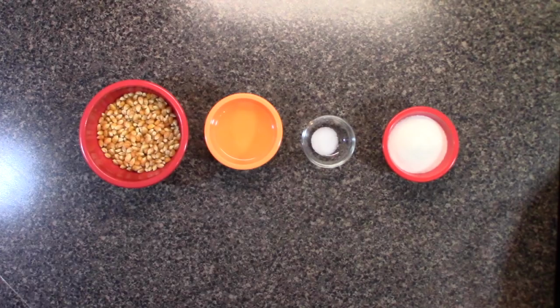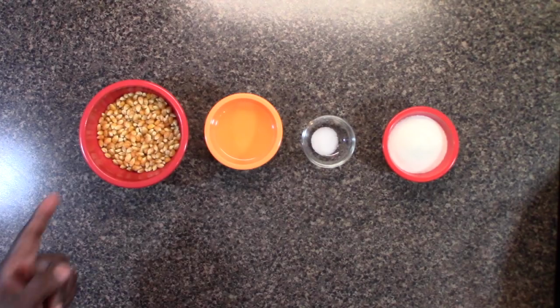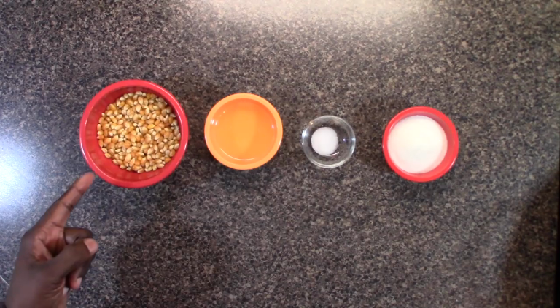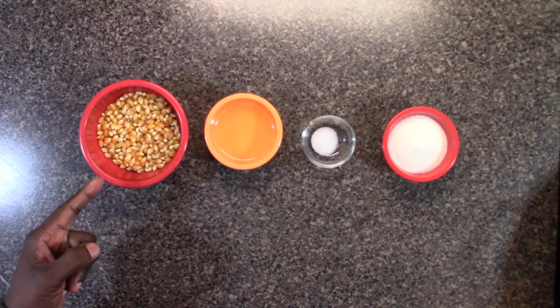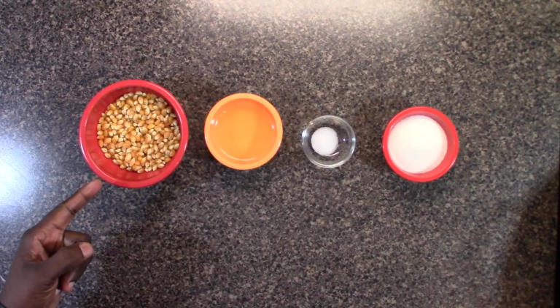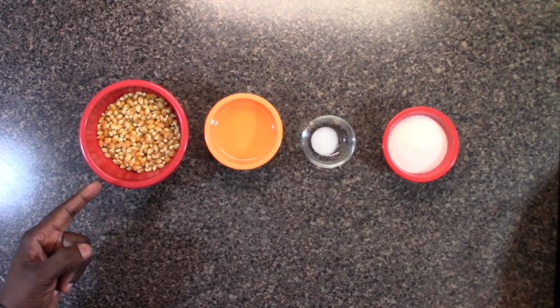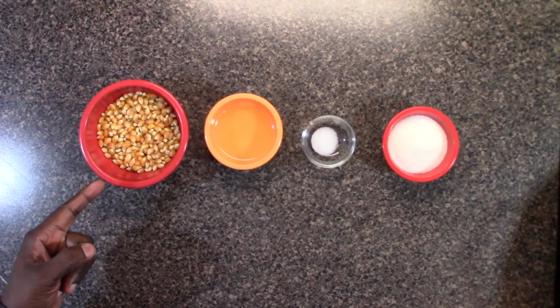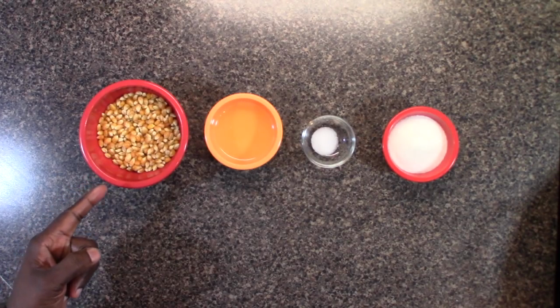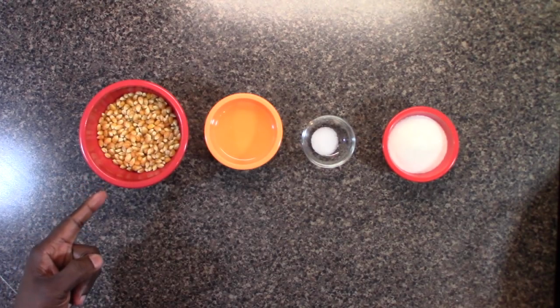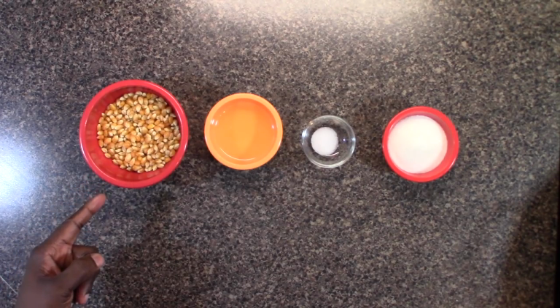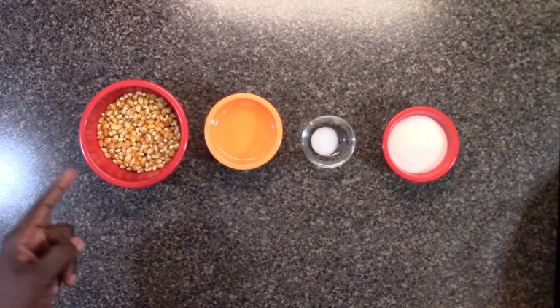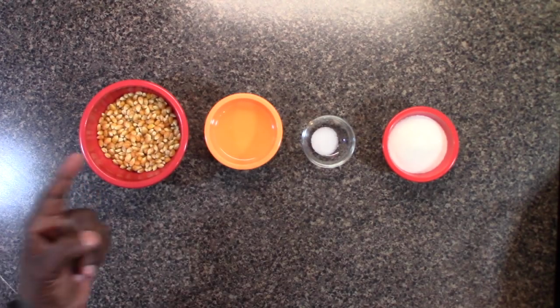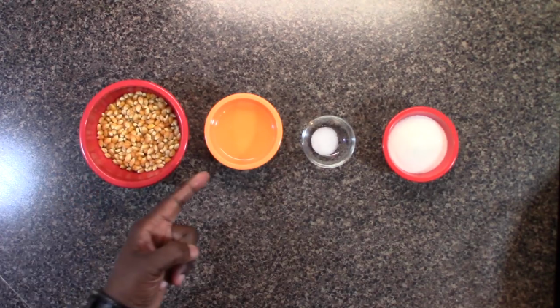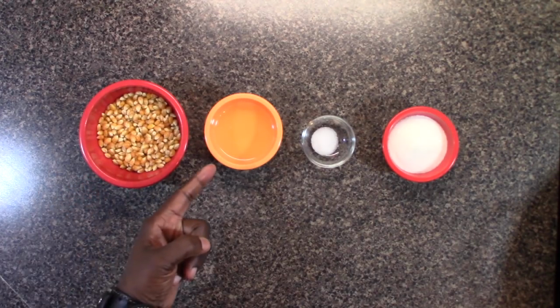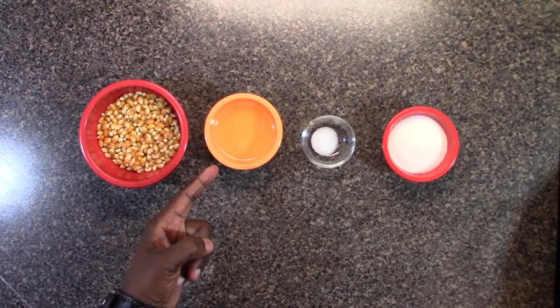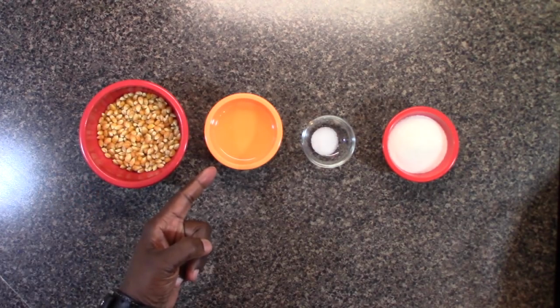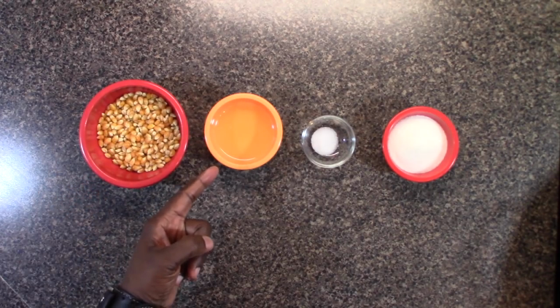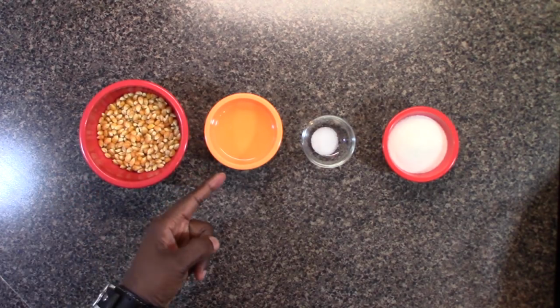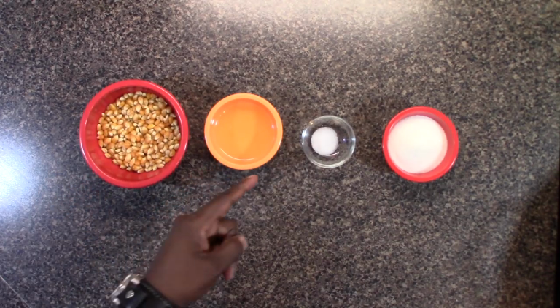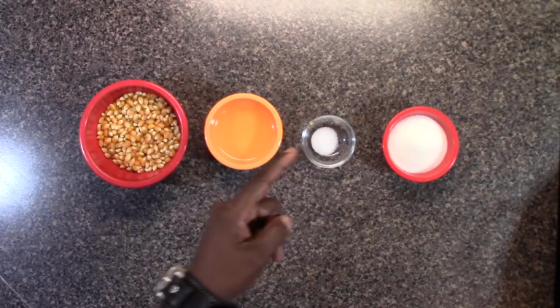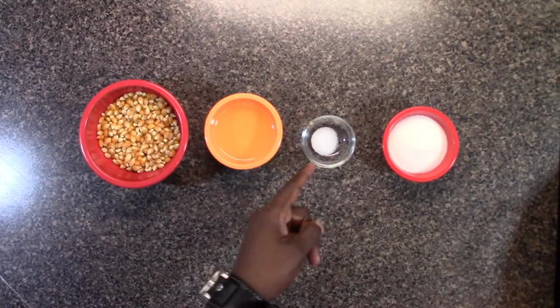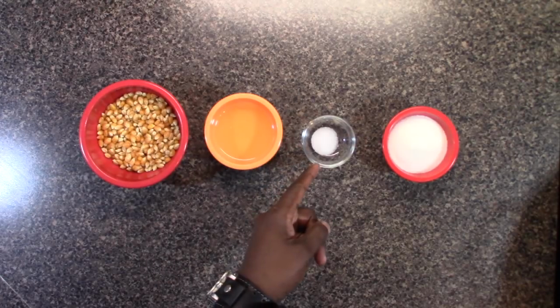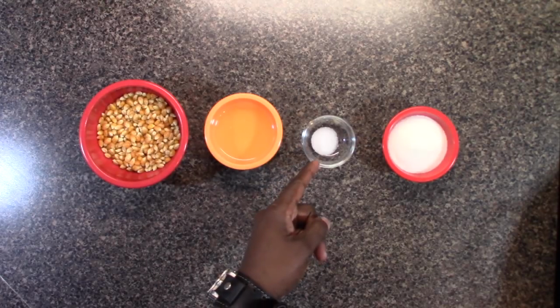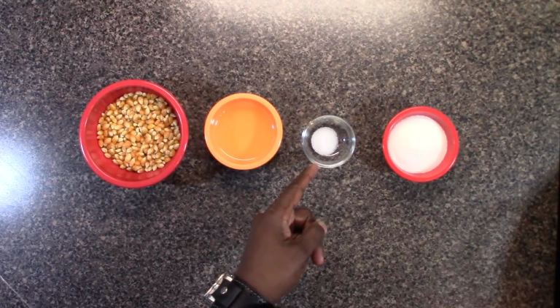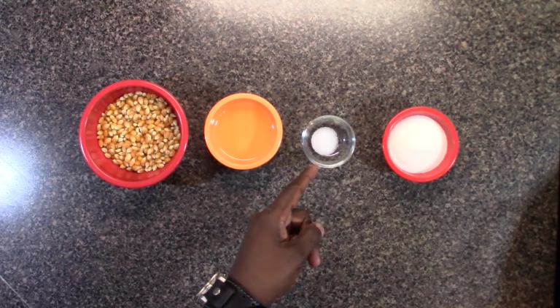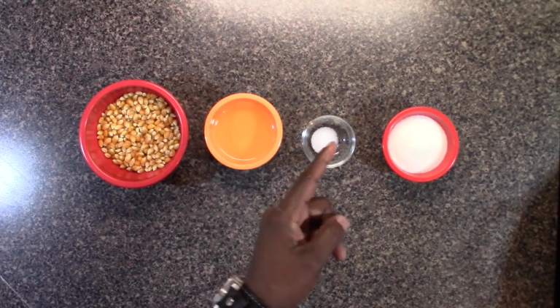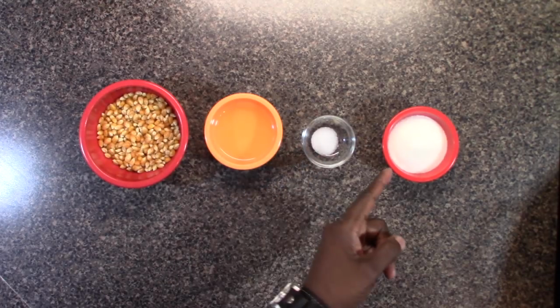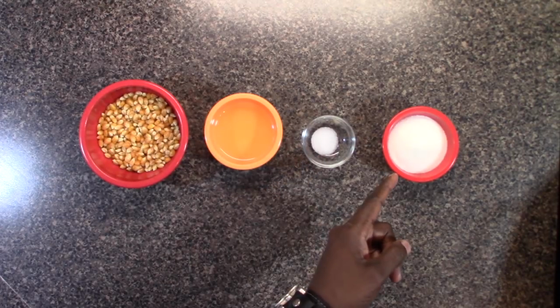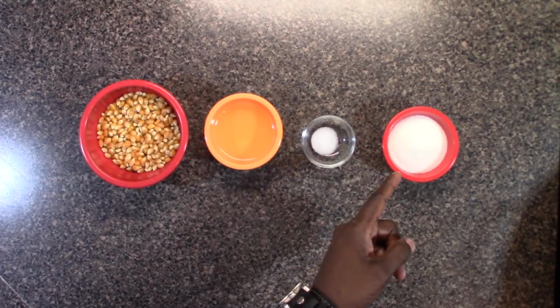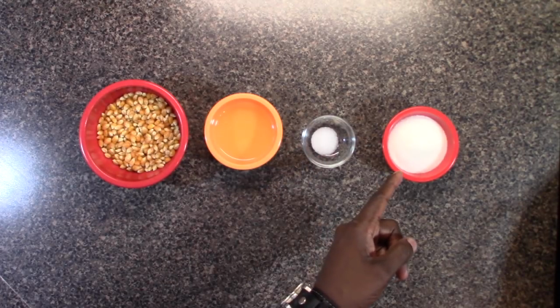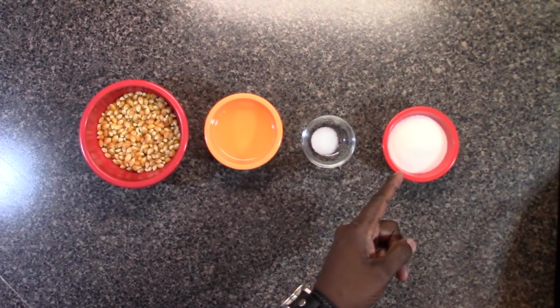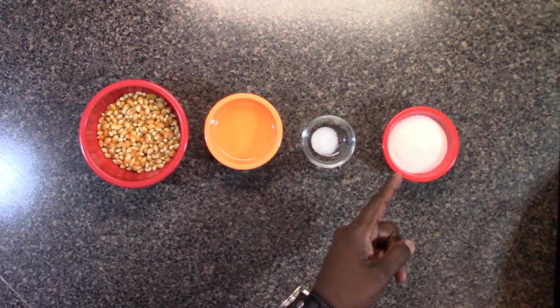We have unpopped popcorn, we have vegetable oil, we have salt, and we have sugar.